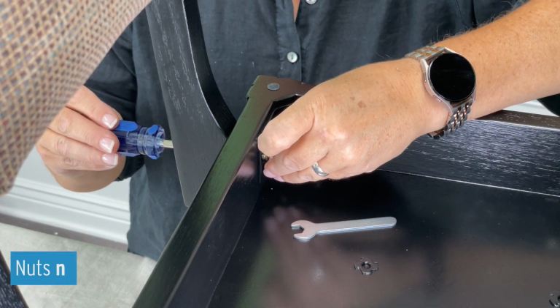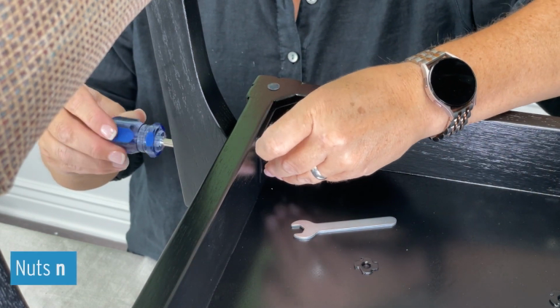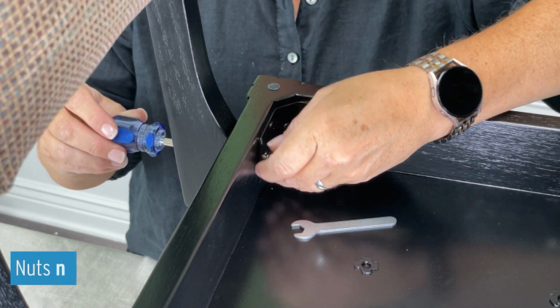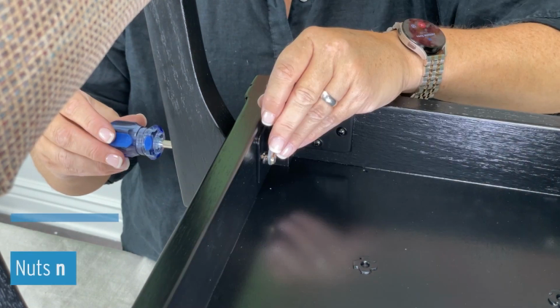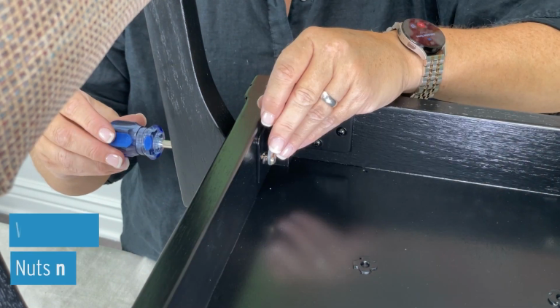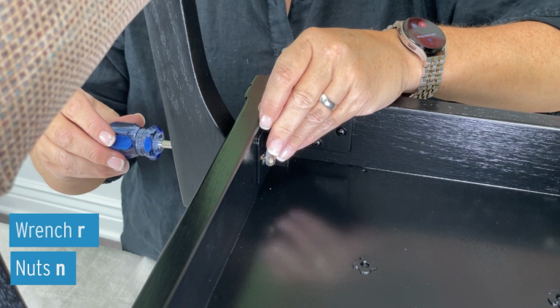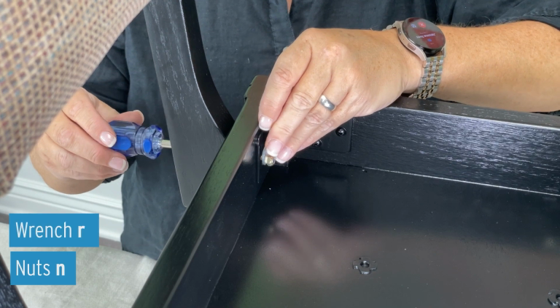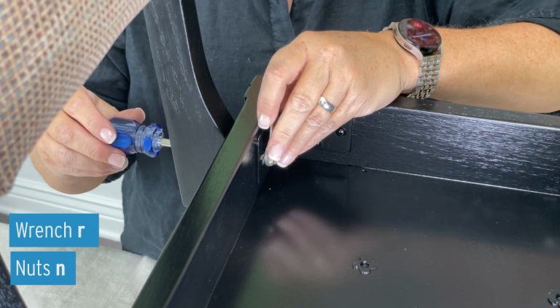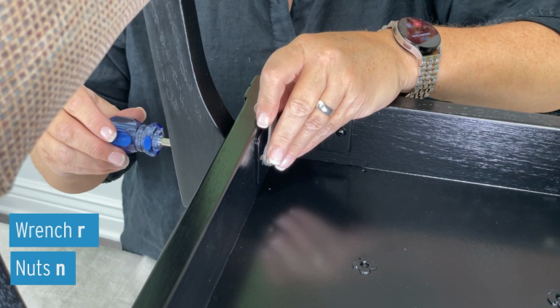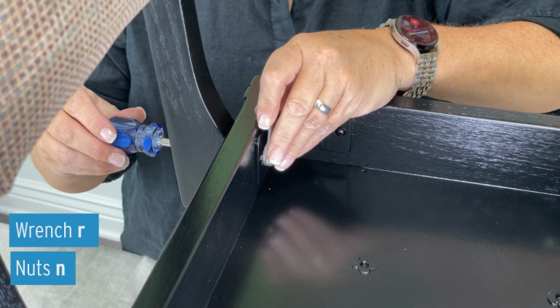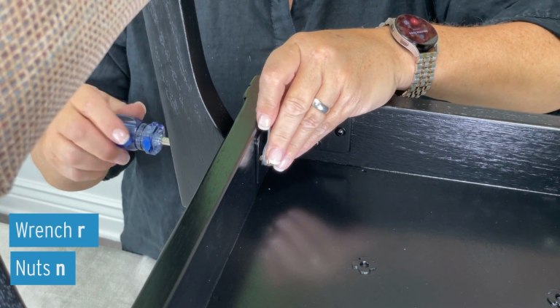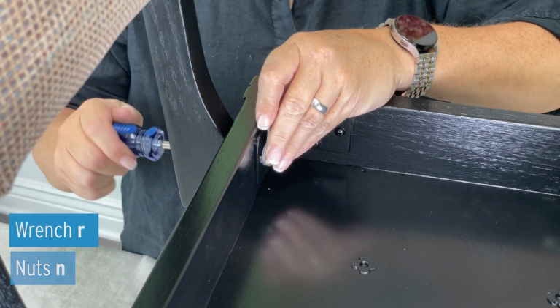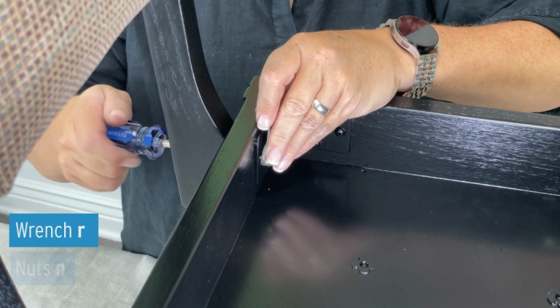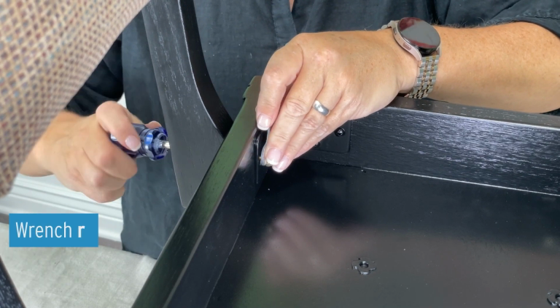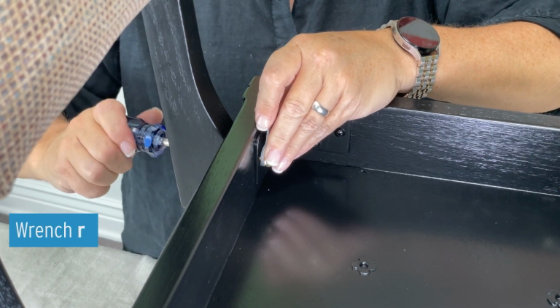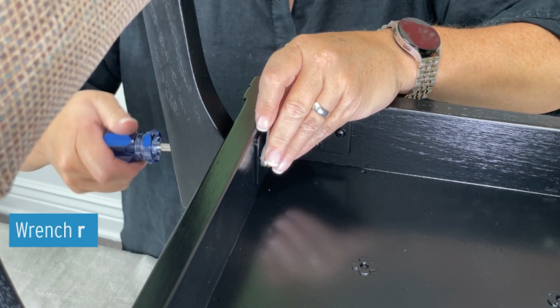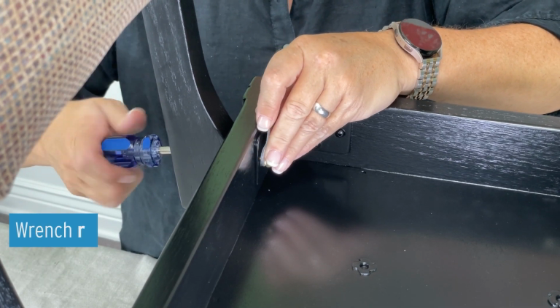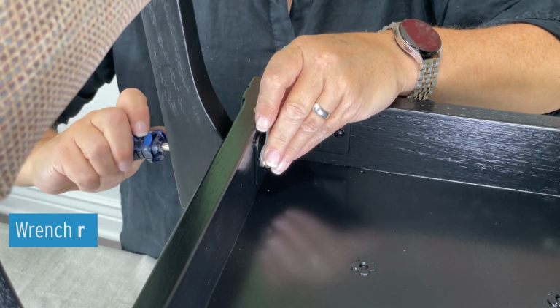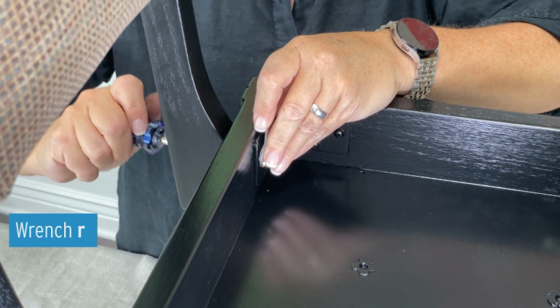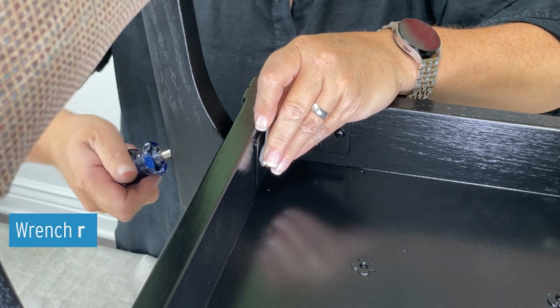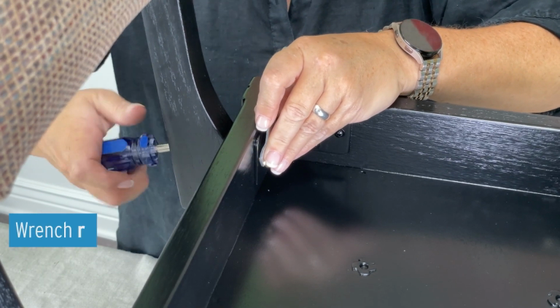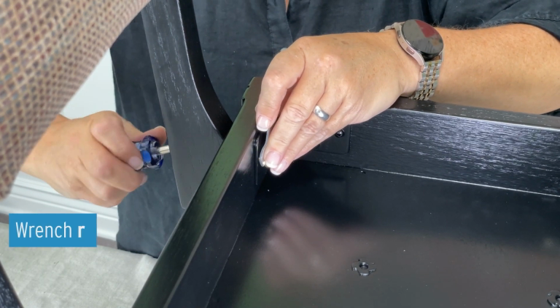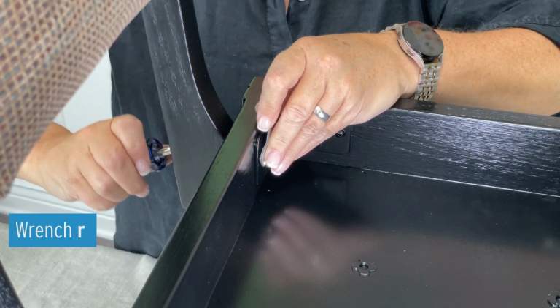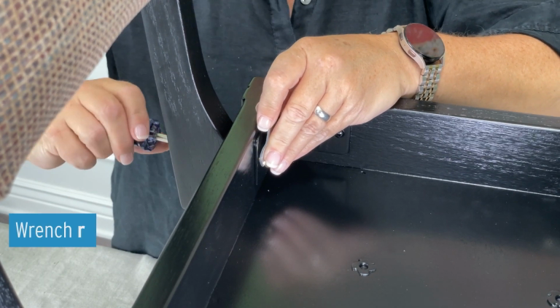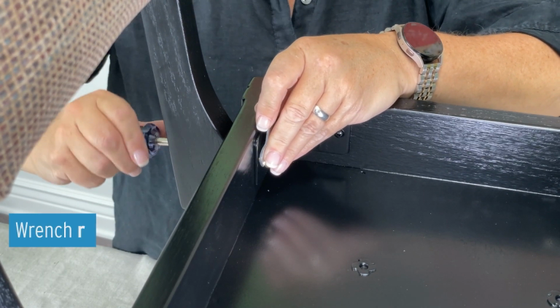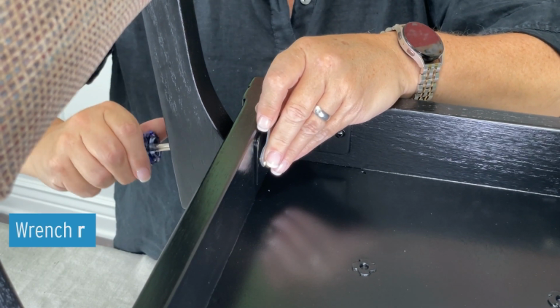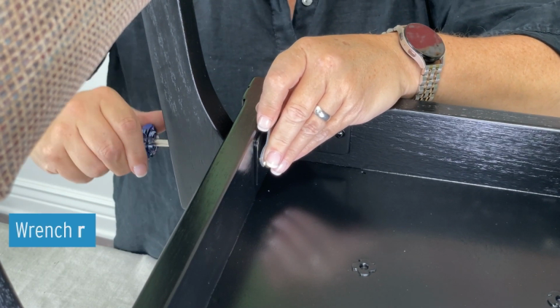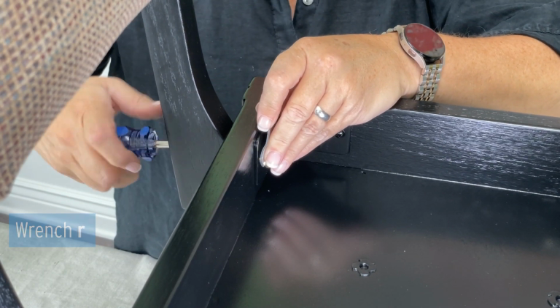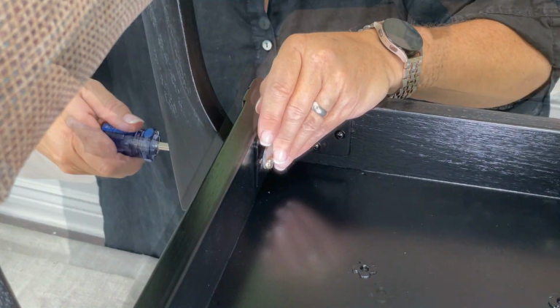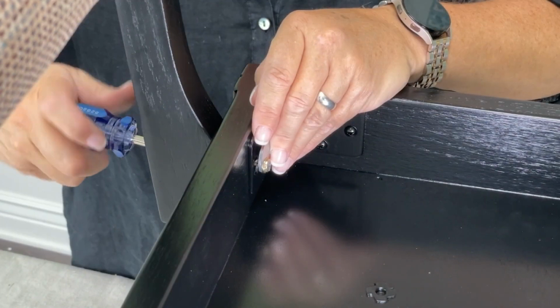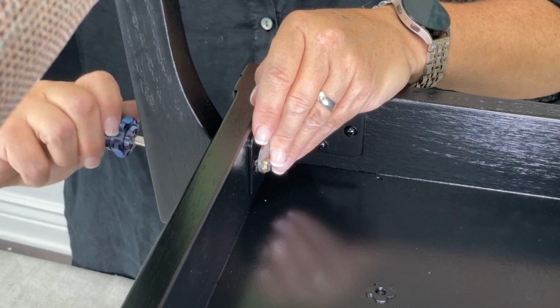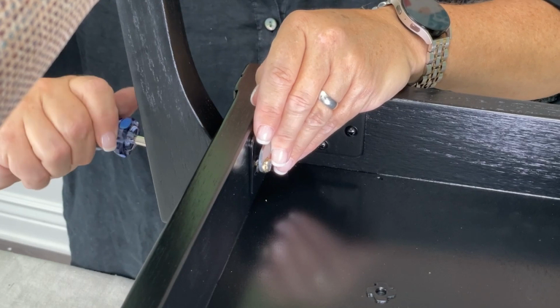Tip: Use a pair of pliers to hold the nut in place and tighten down using a Phillips head screwdriver.